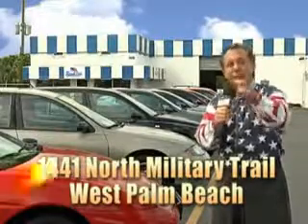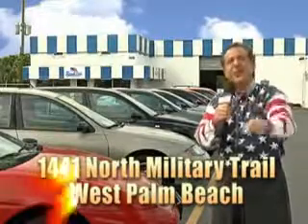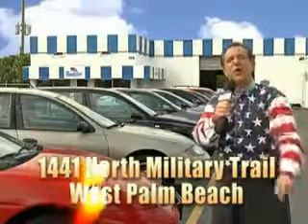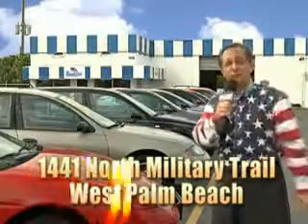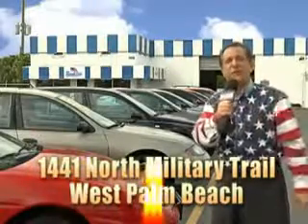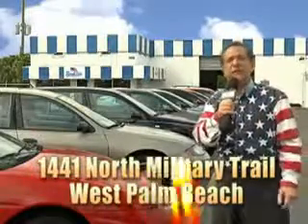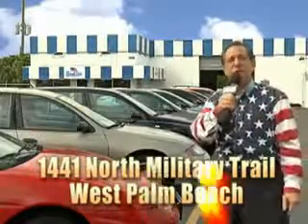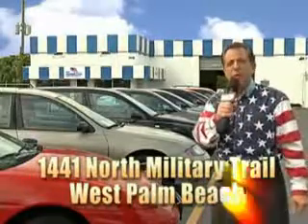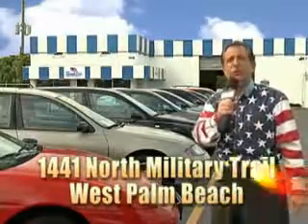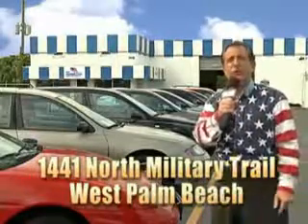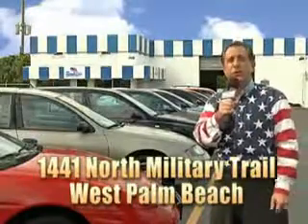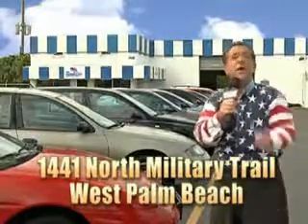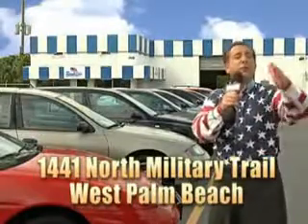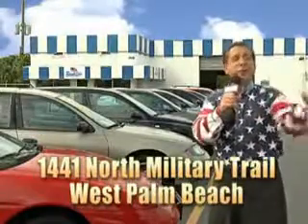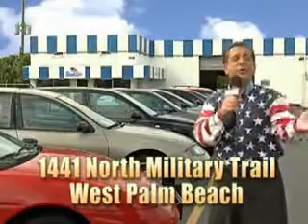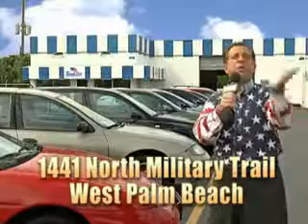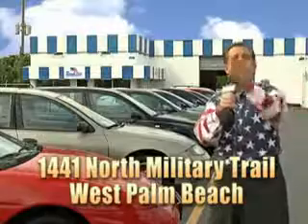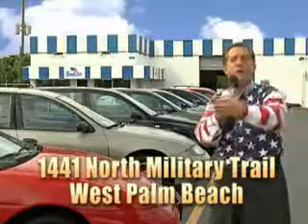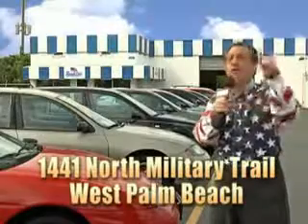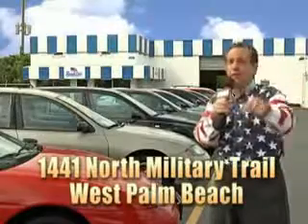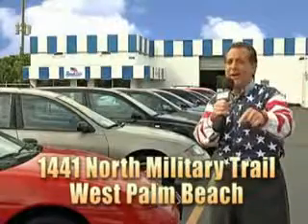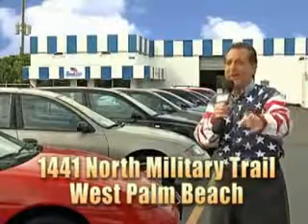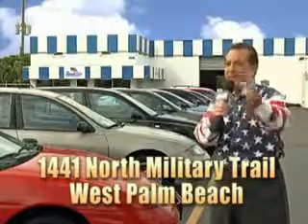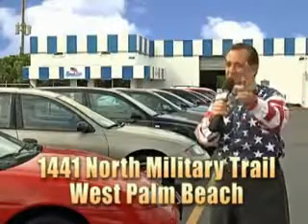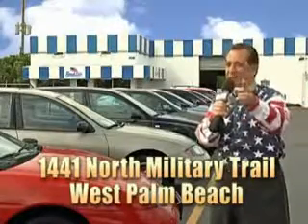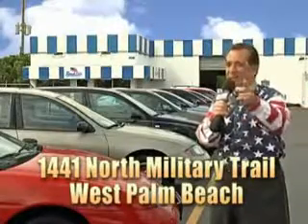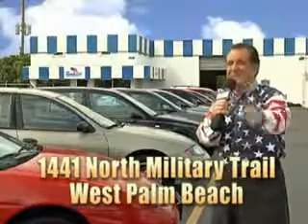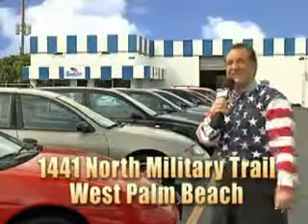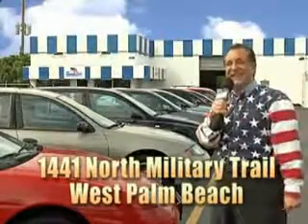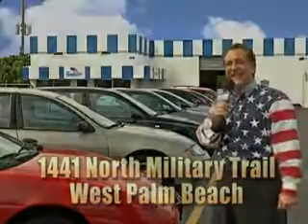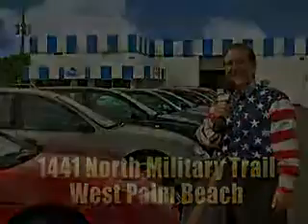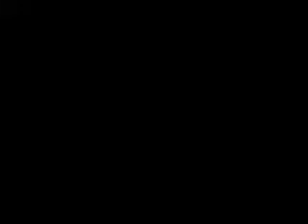That's Beach Cars, 1441 North Military Trail, between Okeechobee and Belvedere, right here in West Palm Beach. Beach Cars today — right here in West Palm Beach.